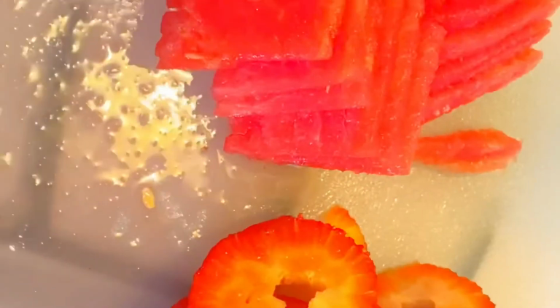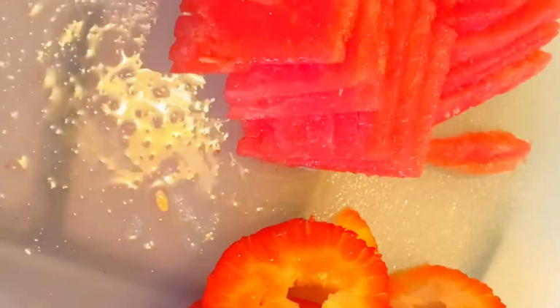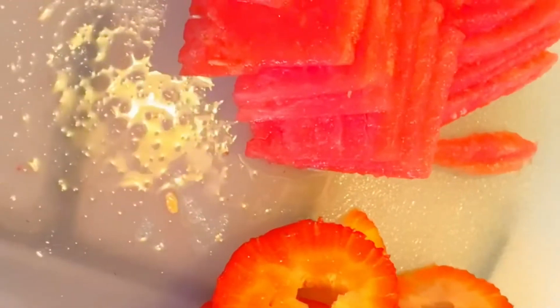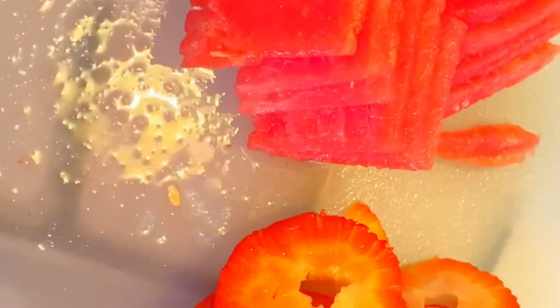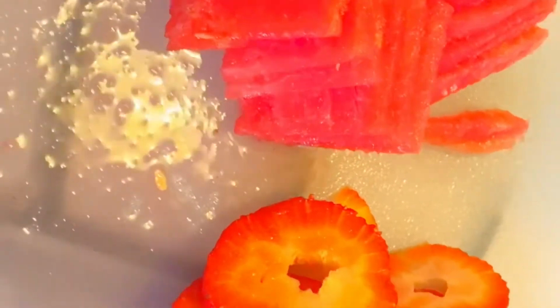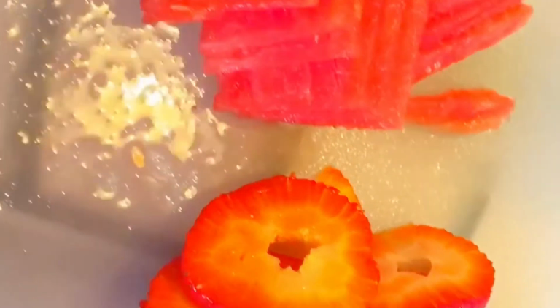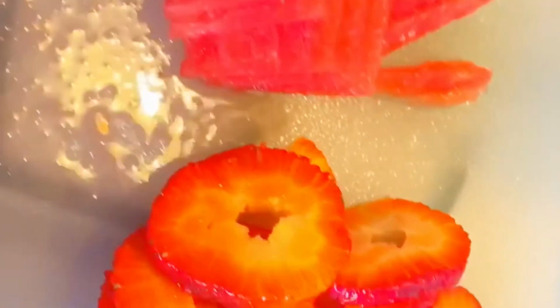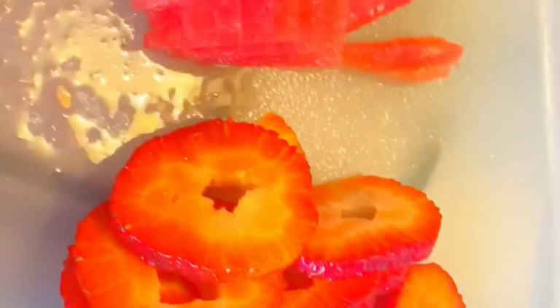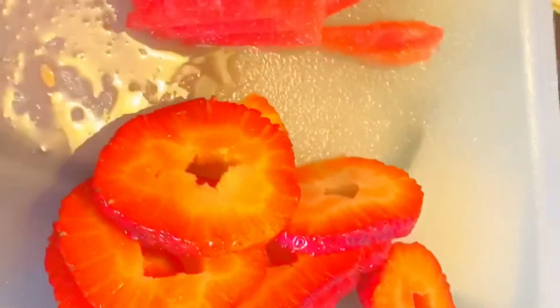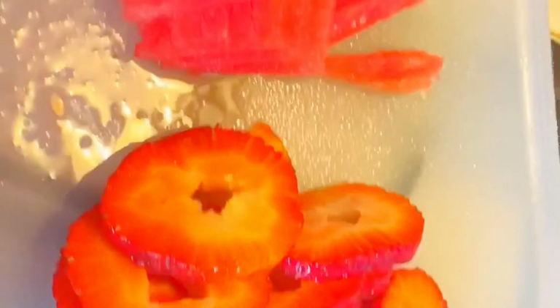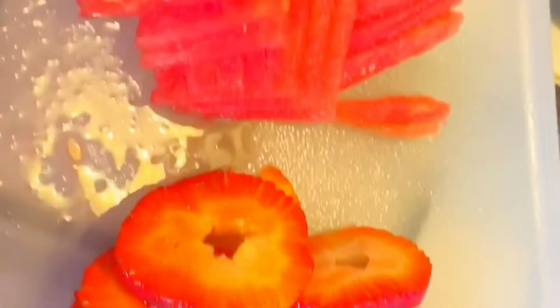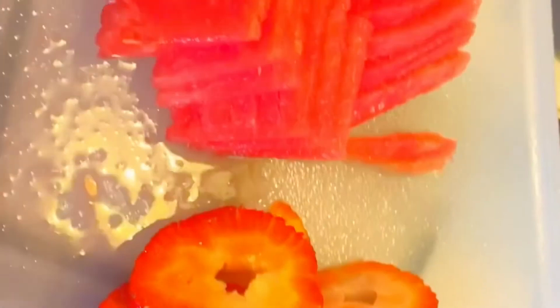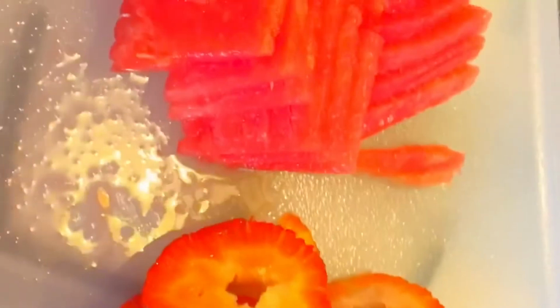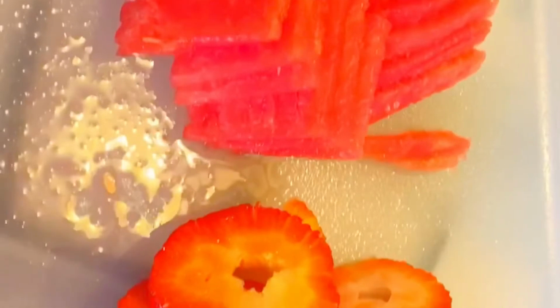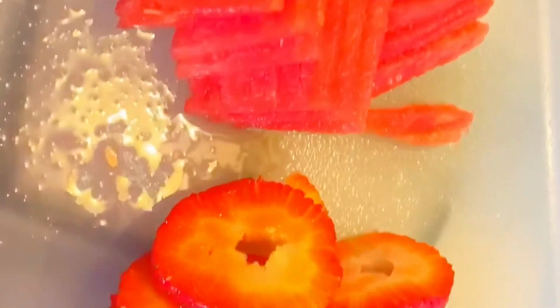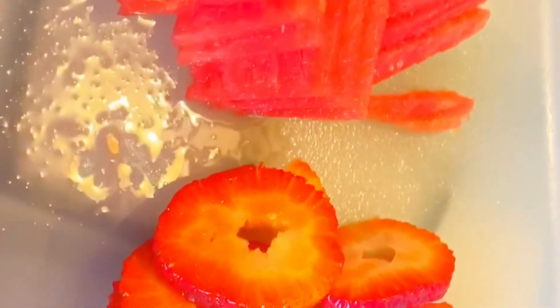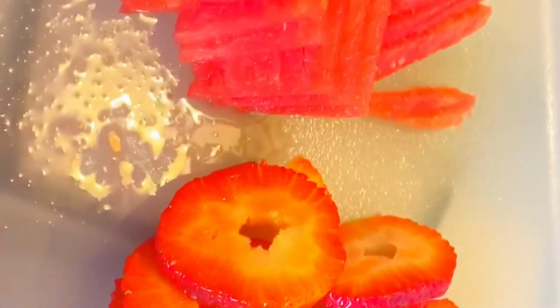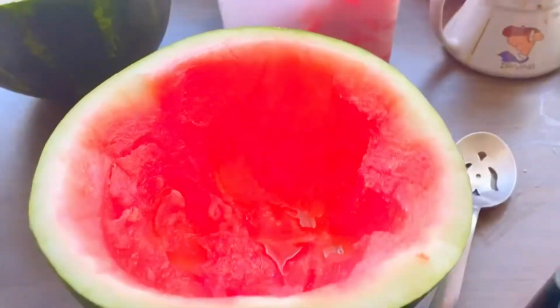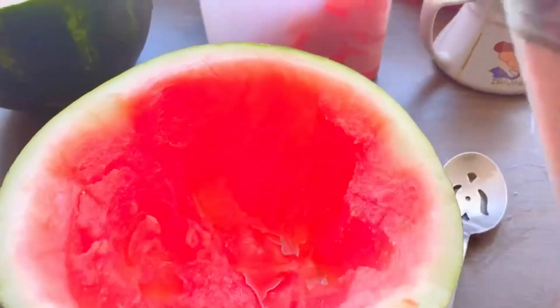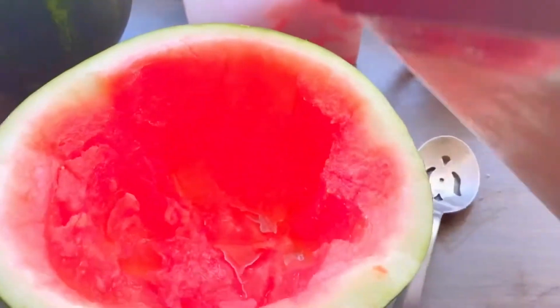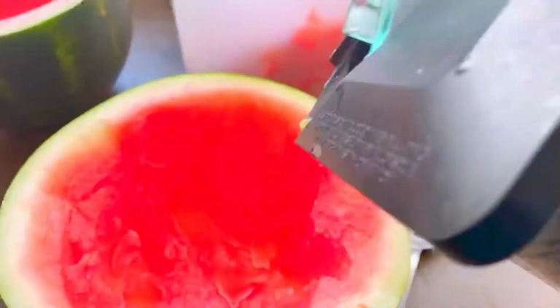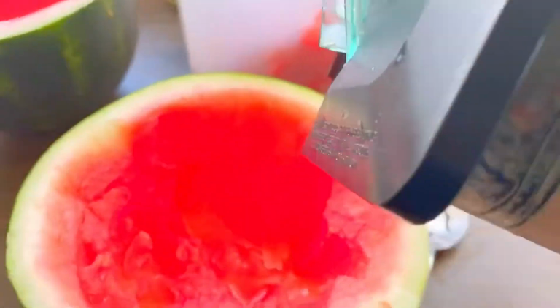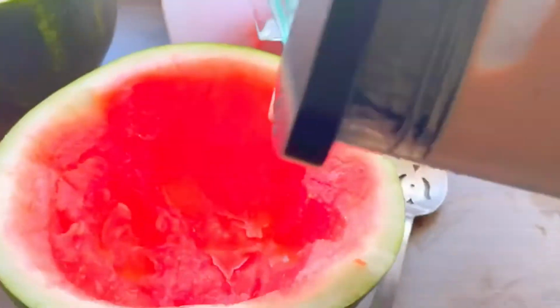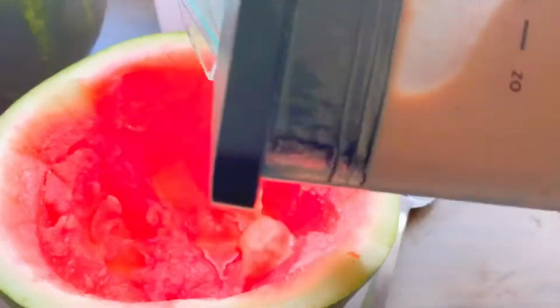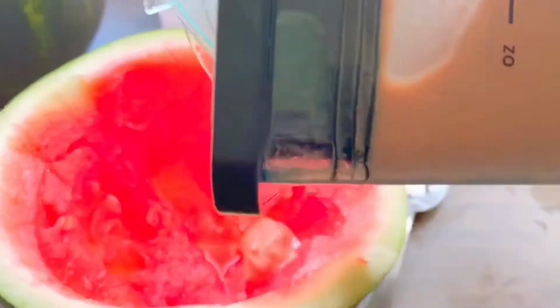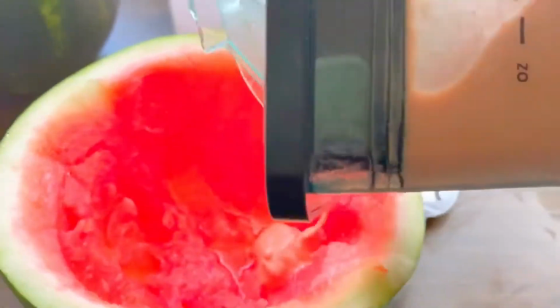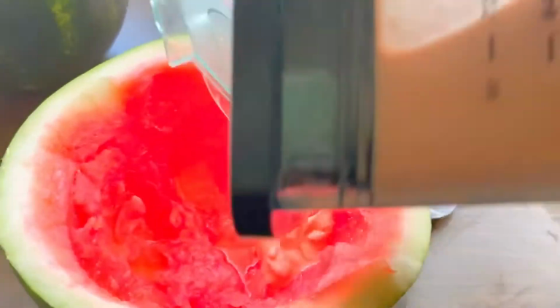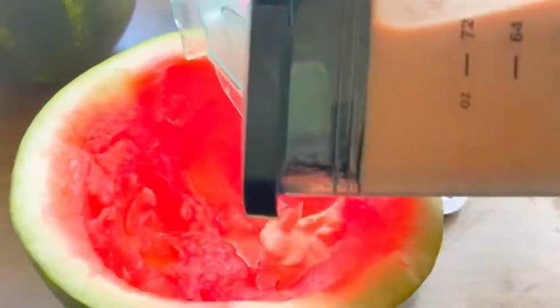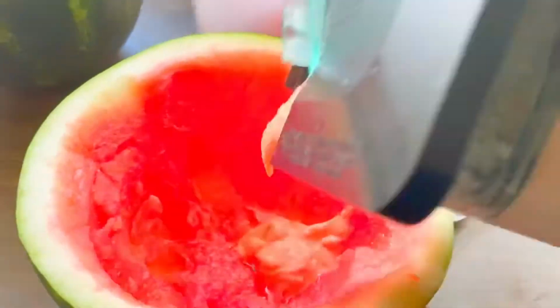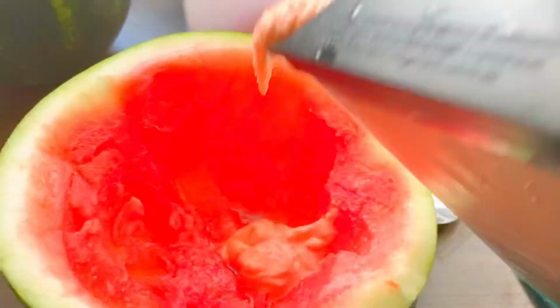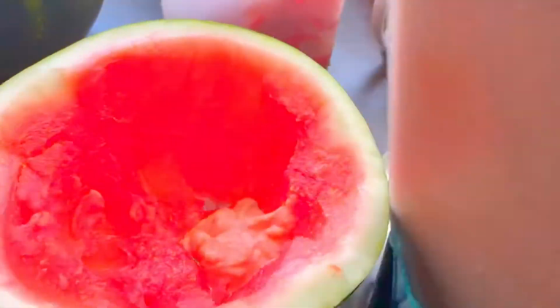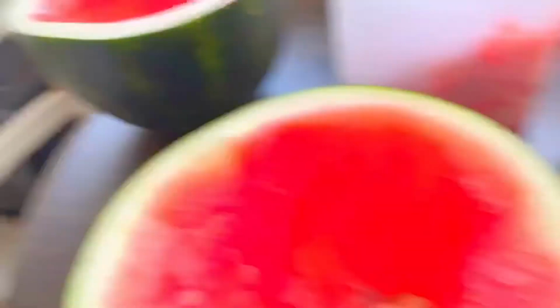Now you want to take some watermelon and strawberries and cut them up, because they're going to be used as a garnish on the top of your bowl.